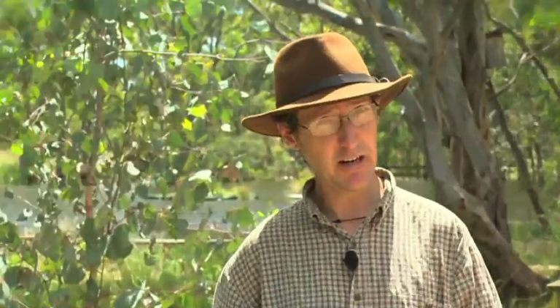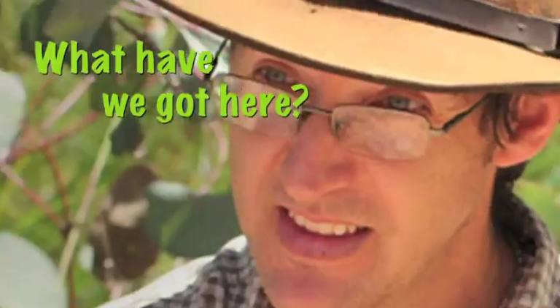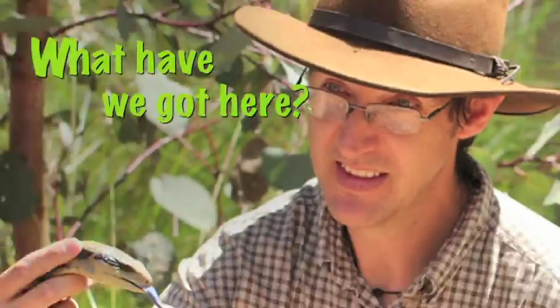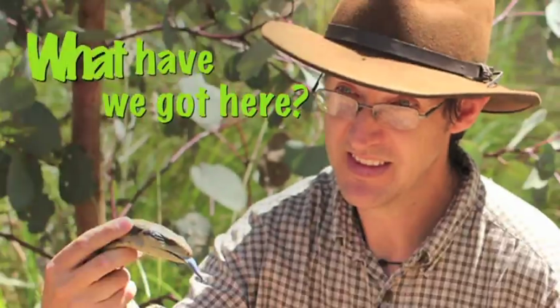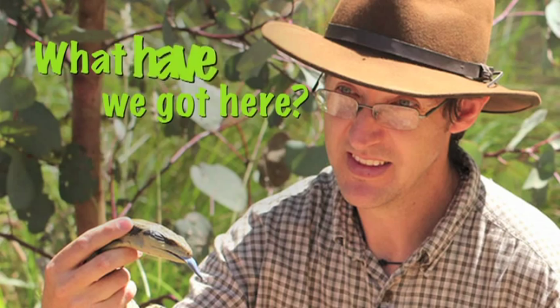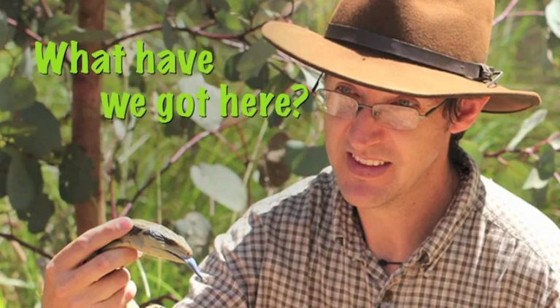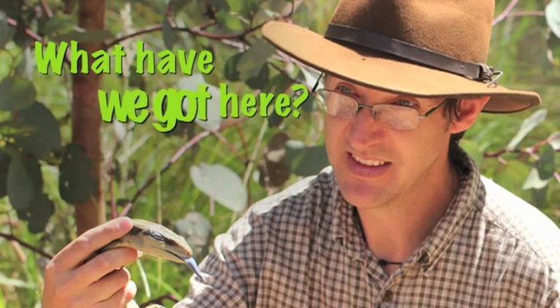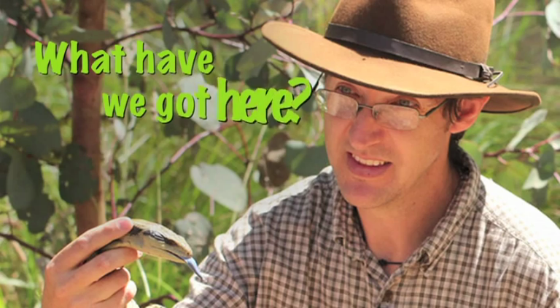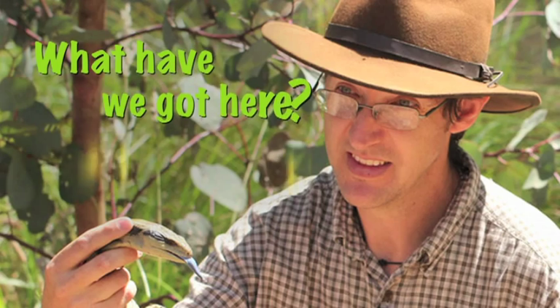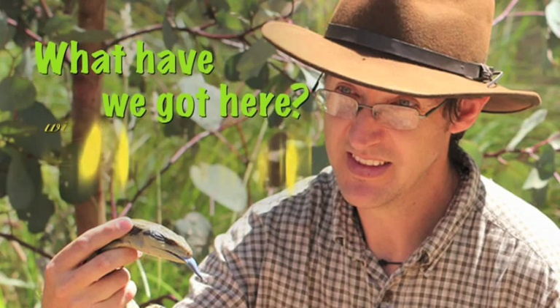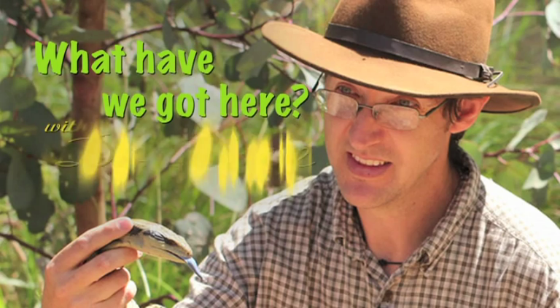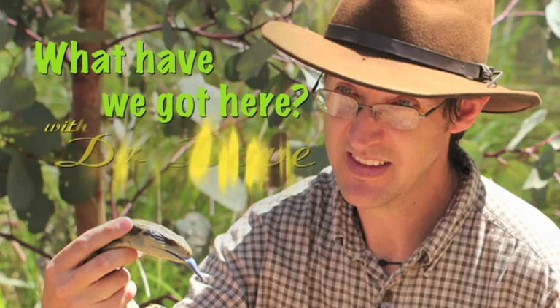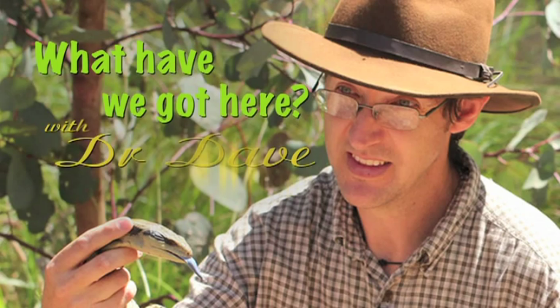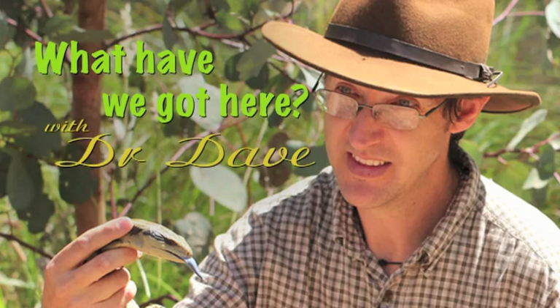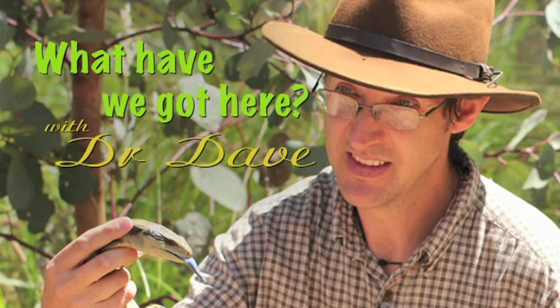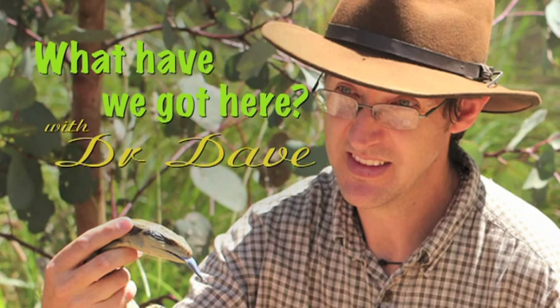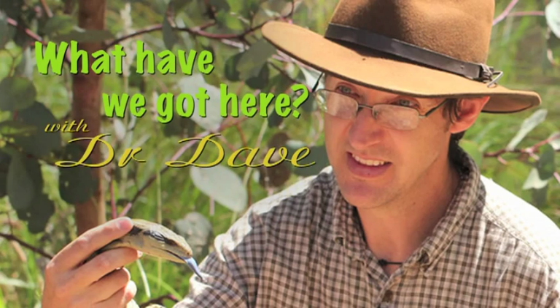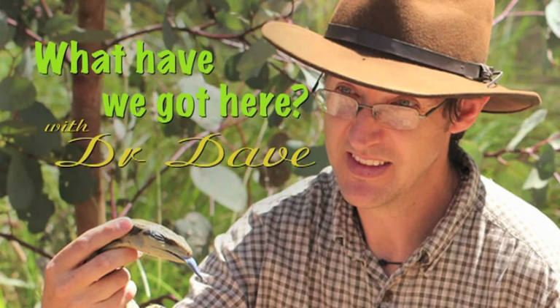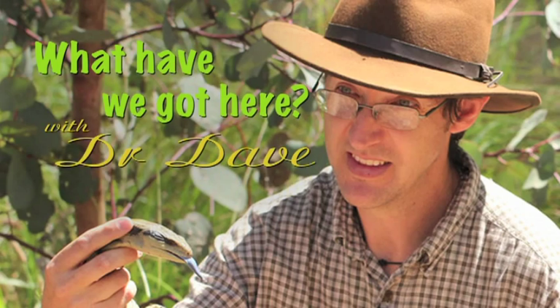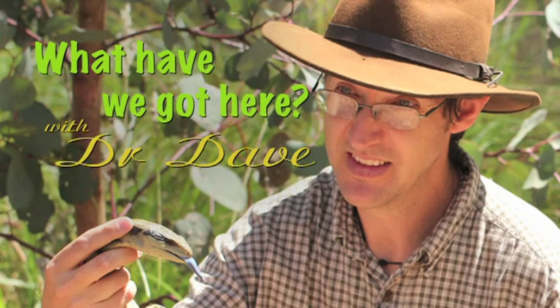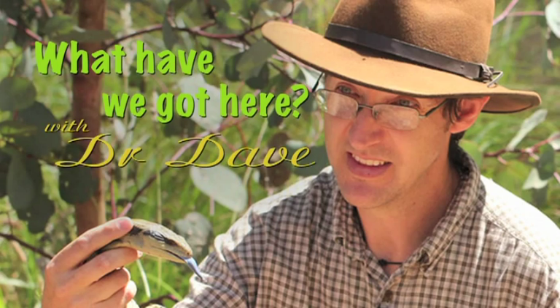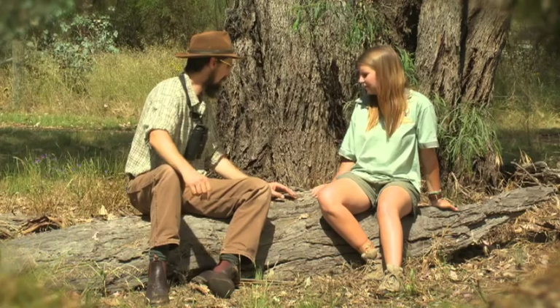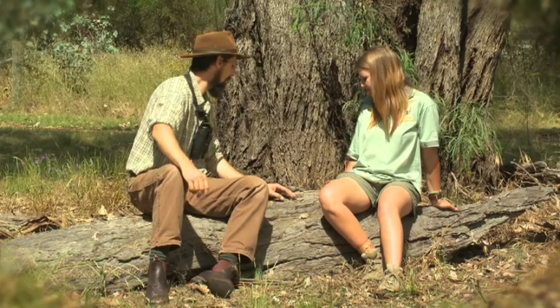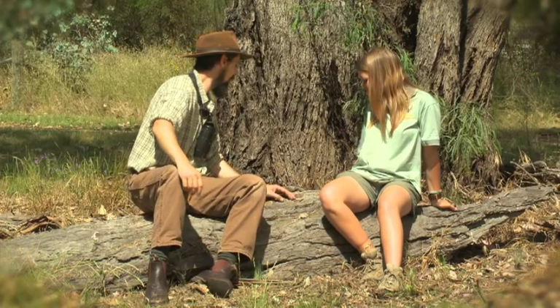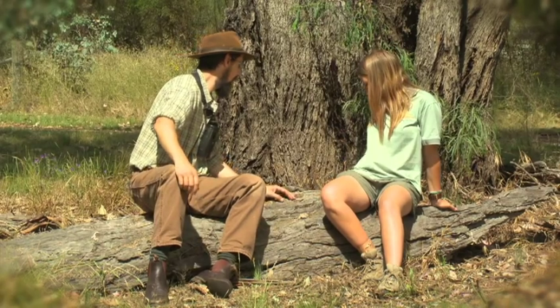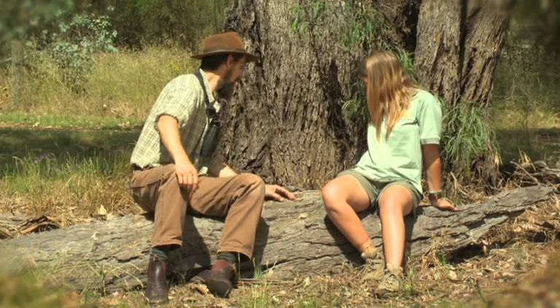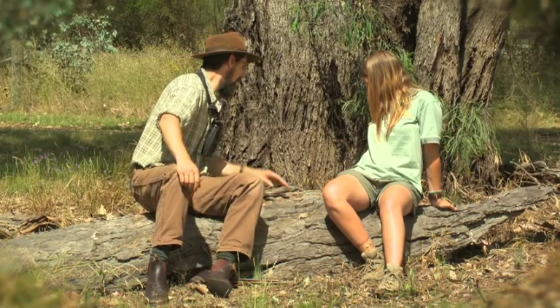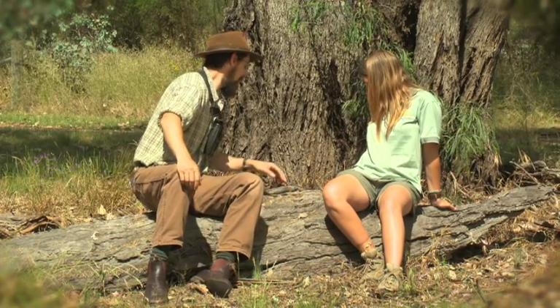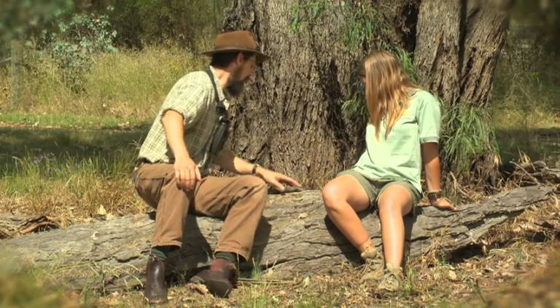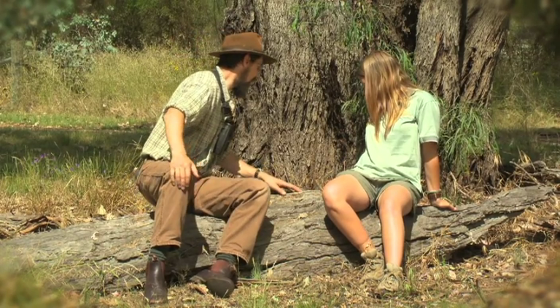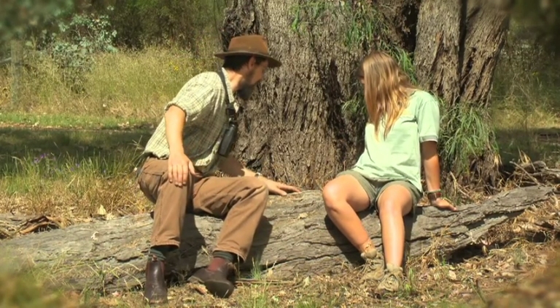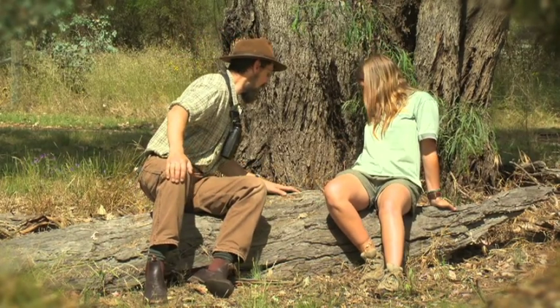What have we got here? With Dr. Dave. What have we got here?